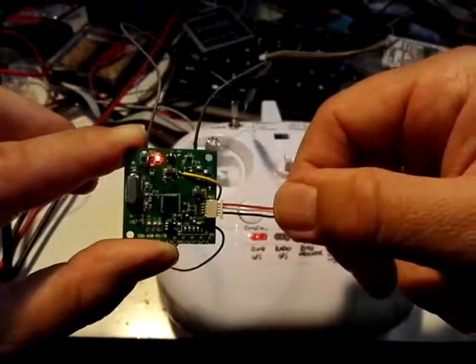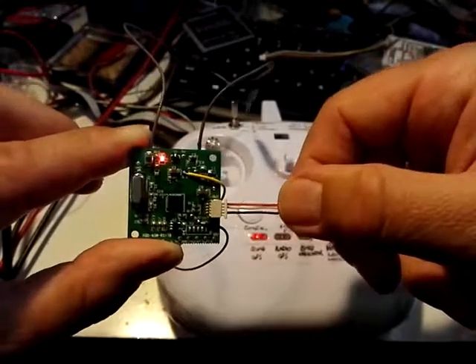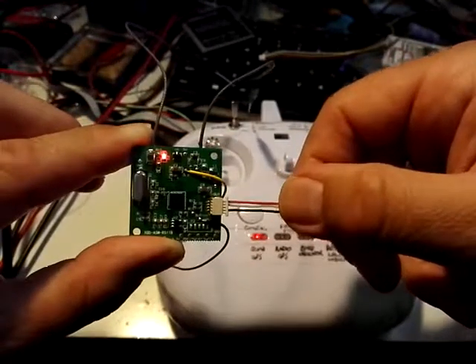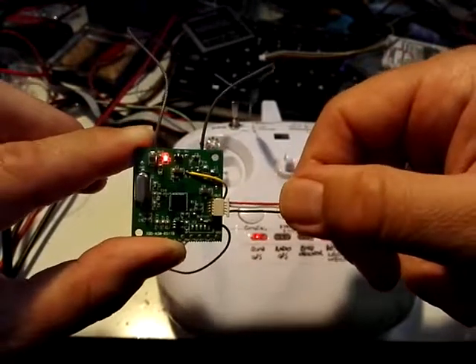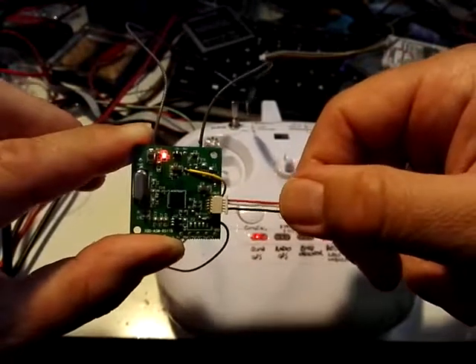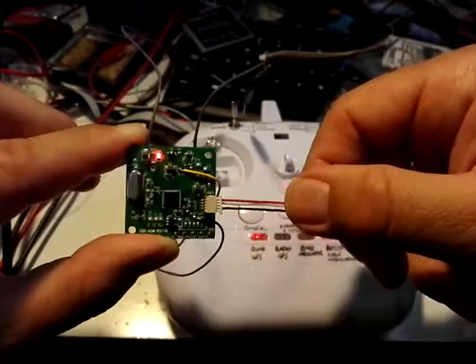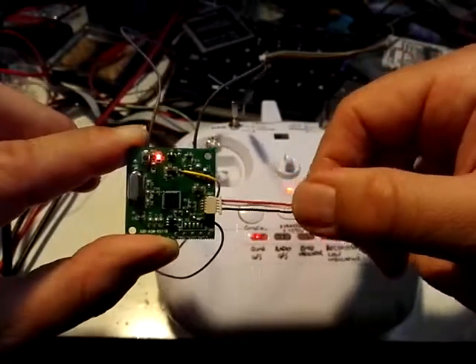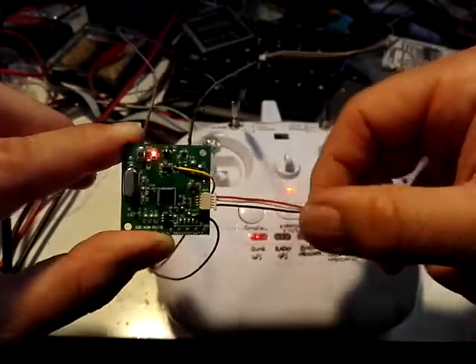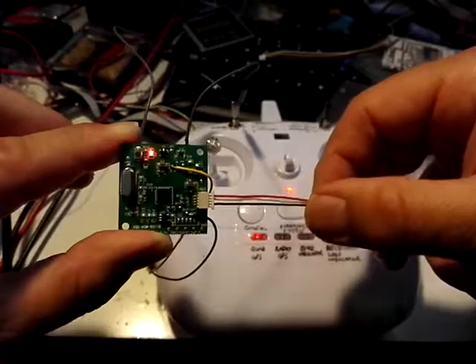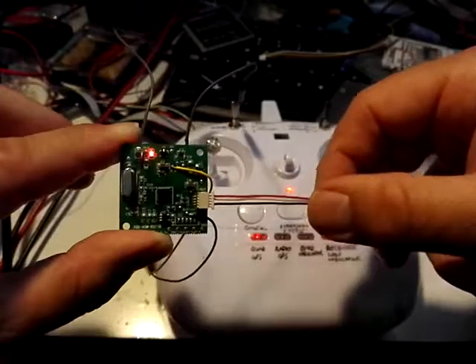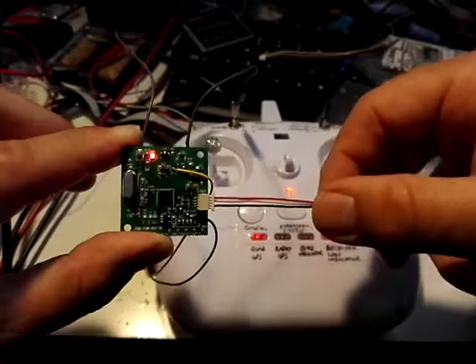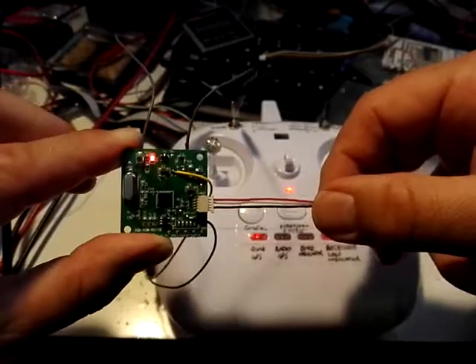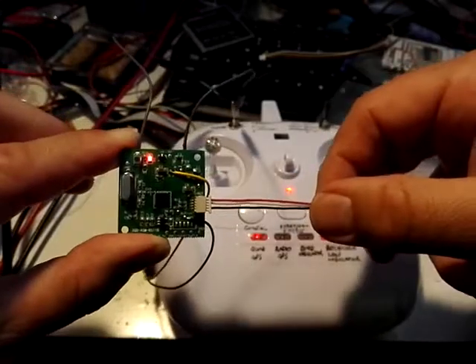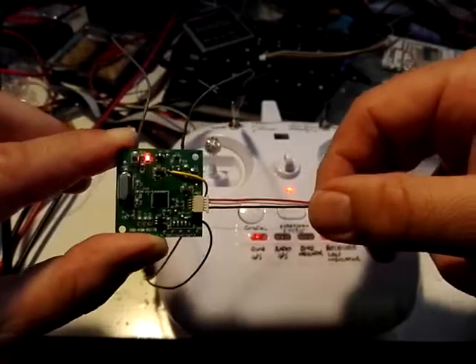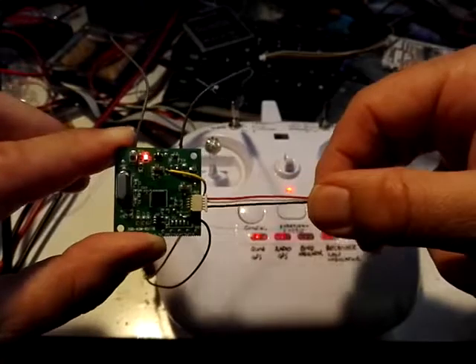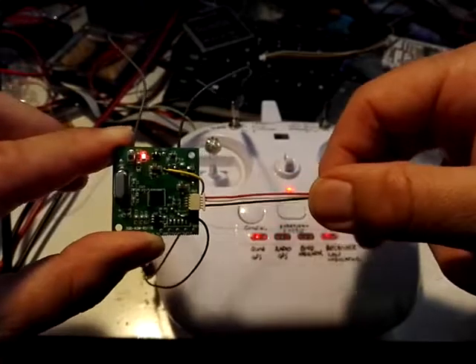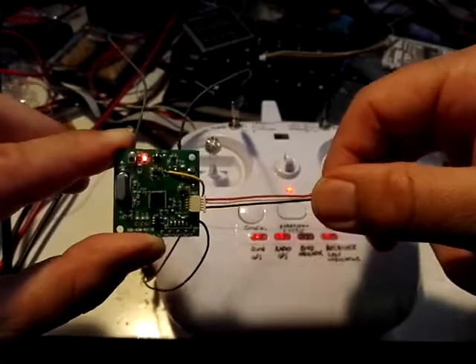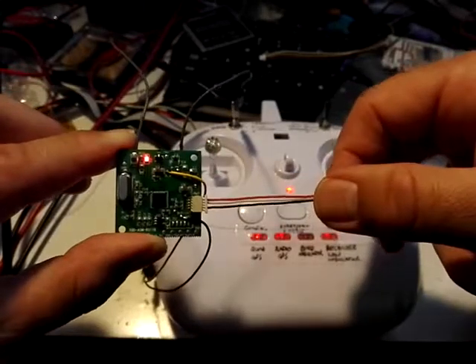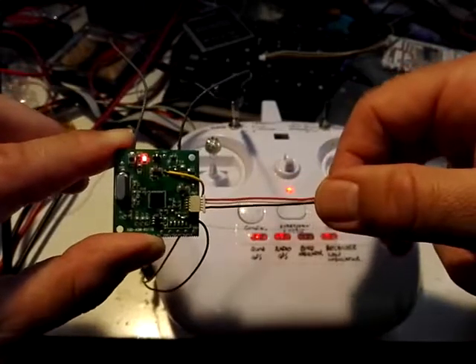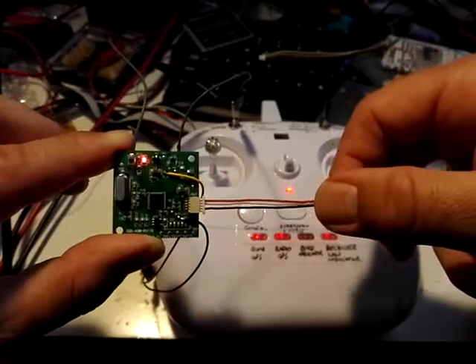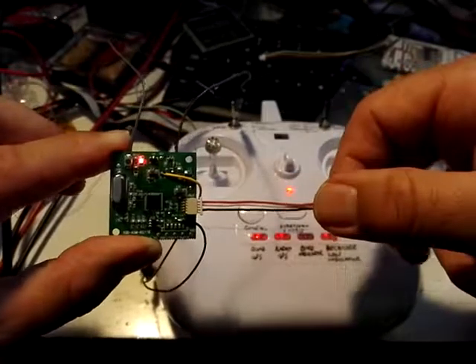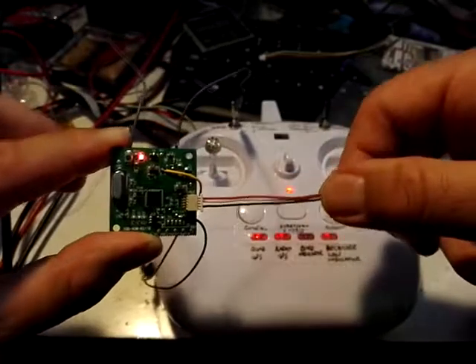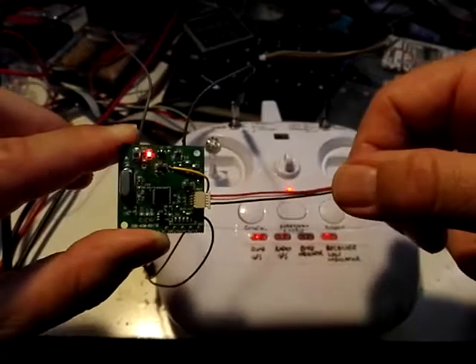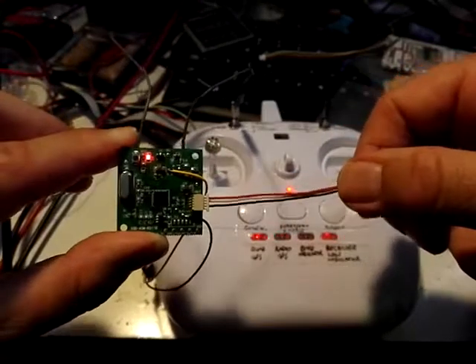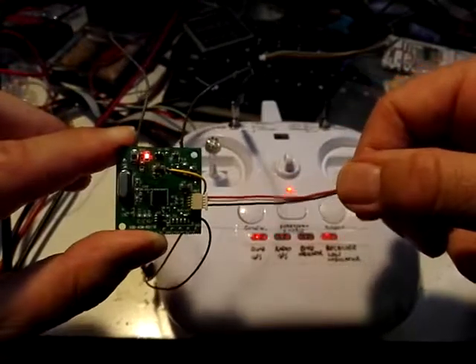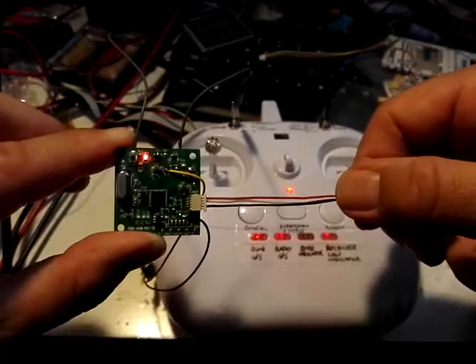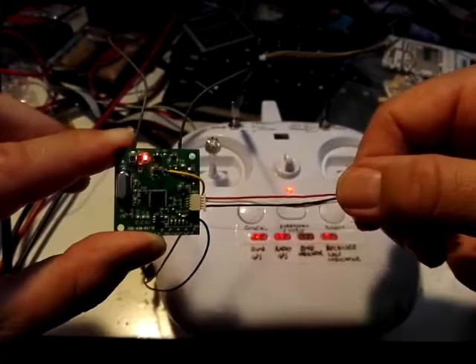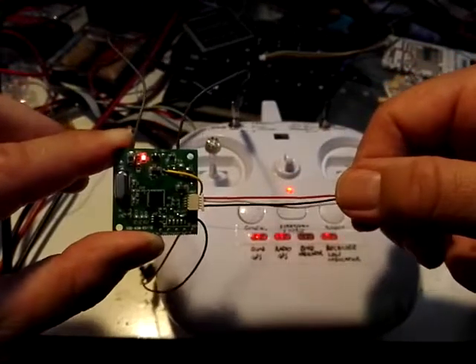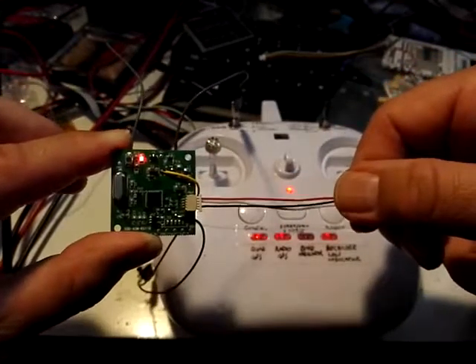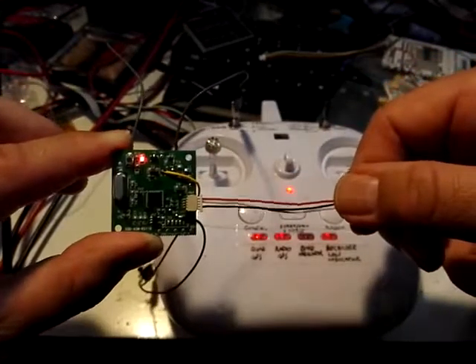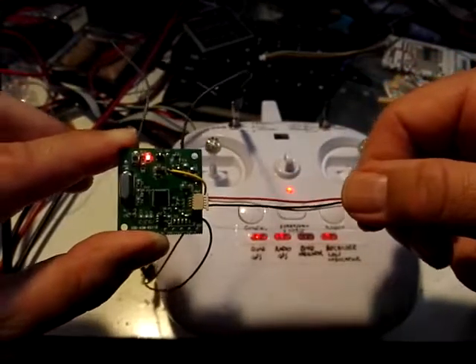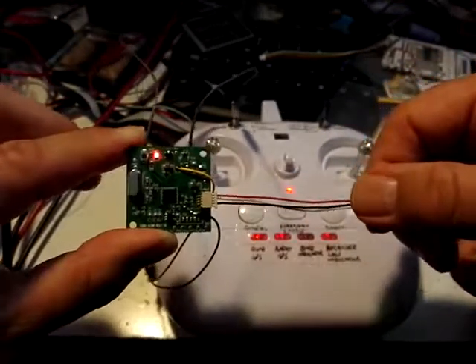But that's the process for binding your receiver to your transmitter. If anyone has any difficulties, please let me know.